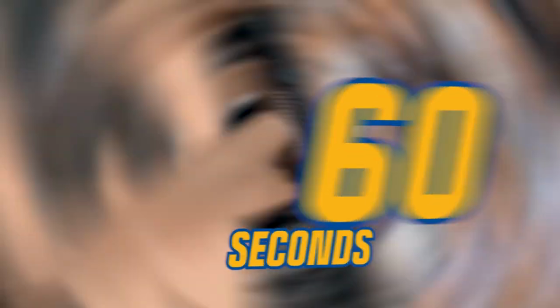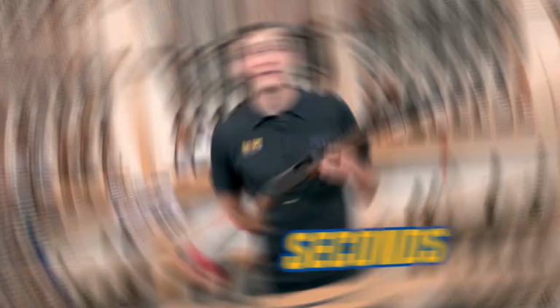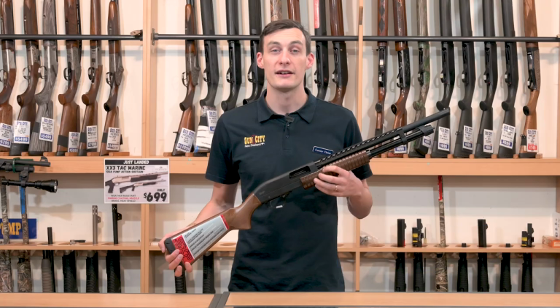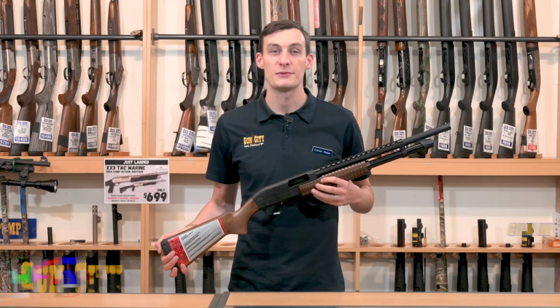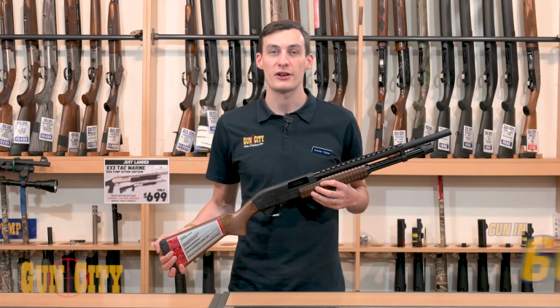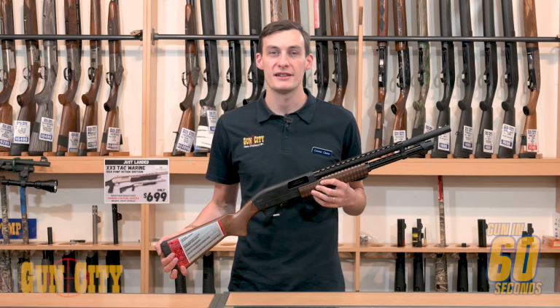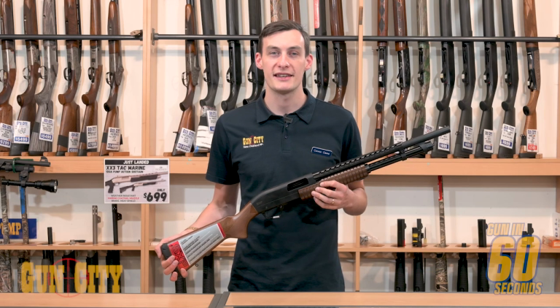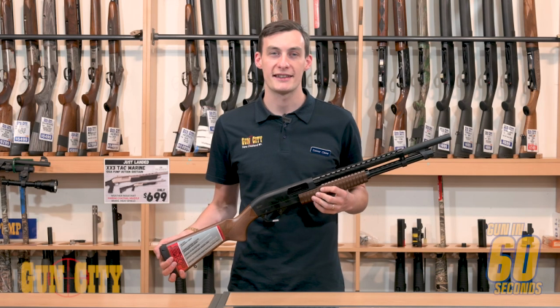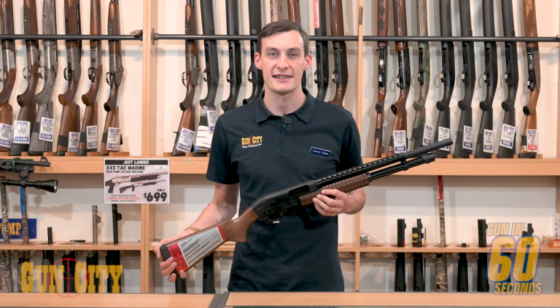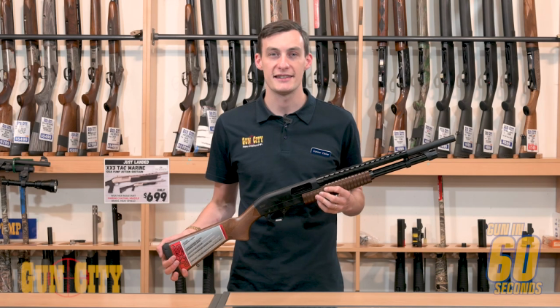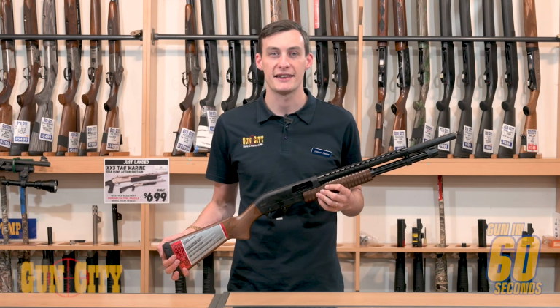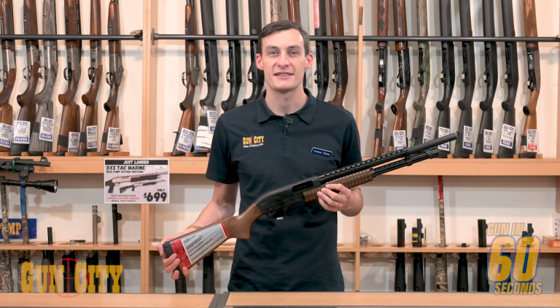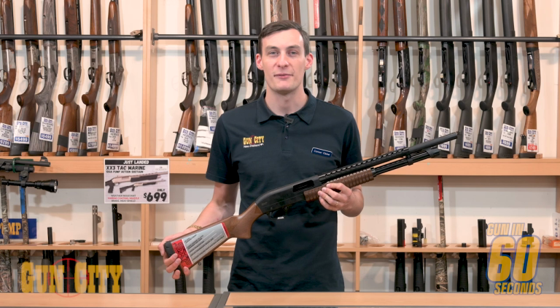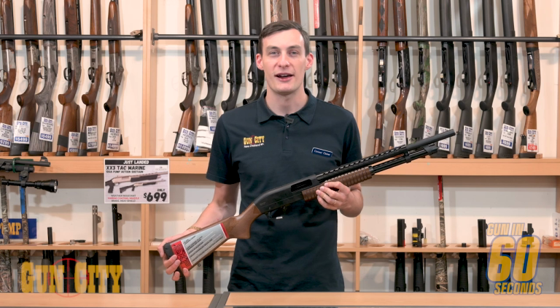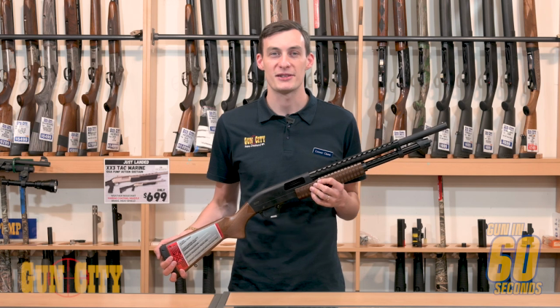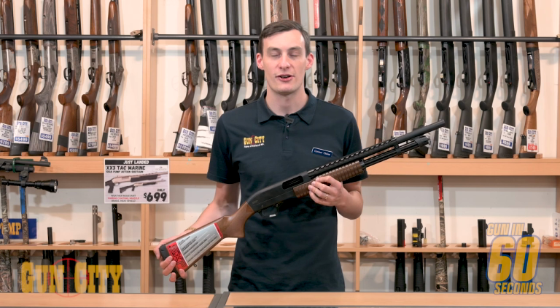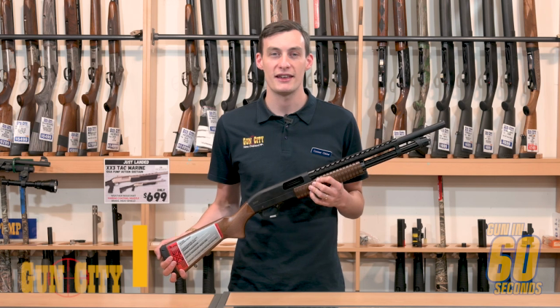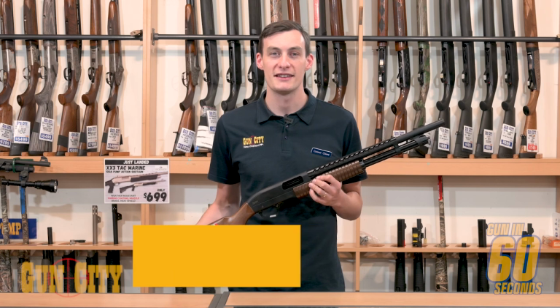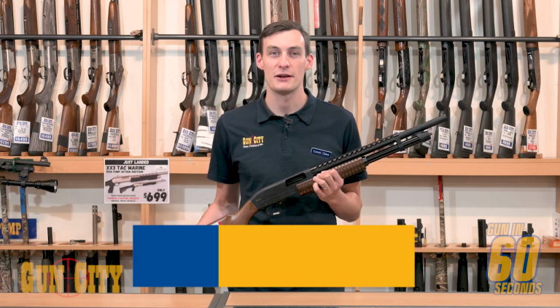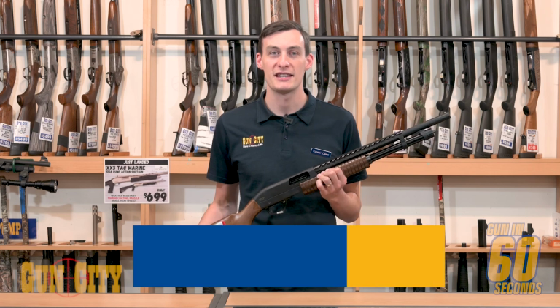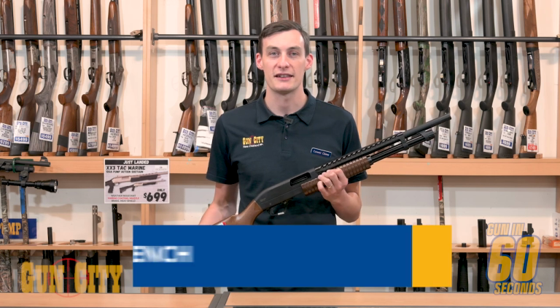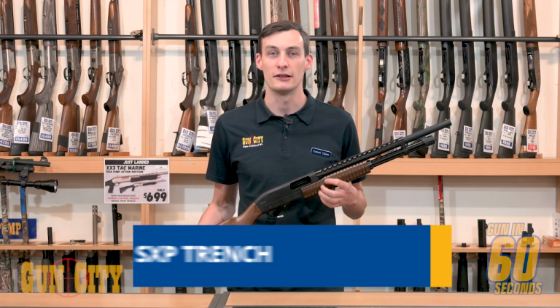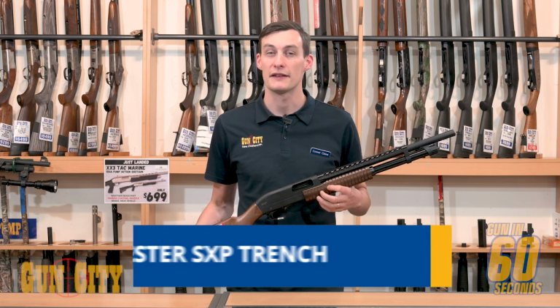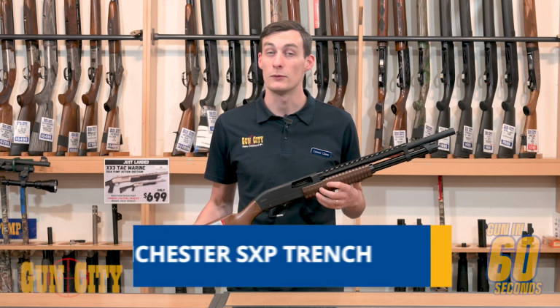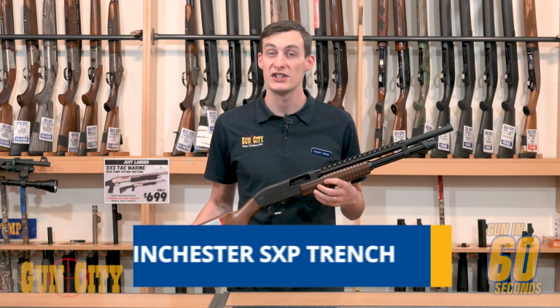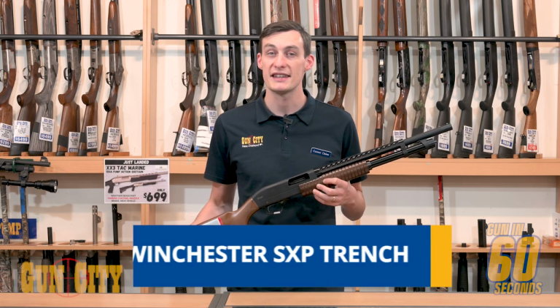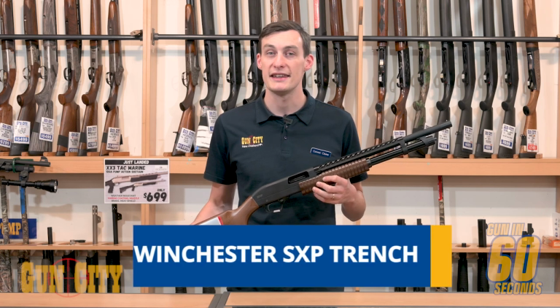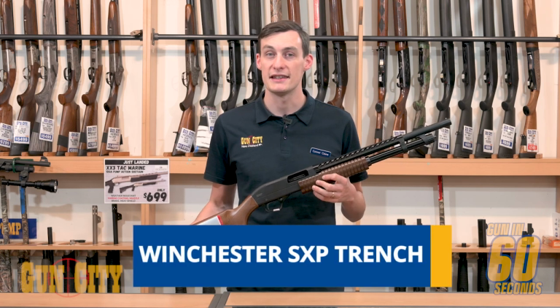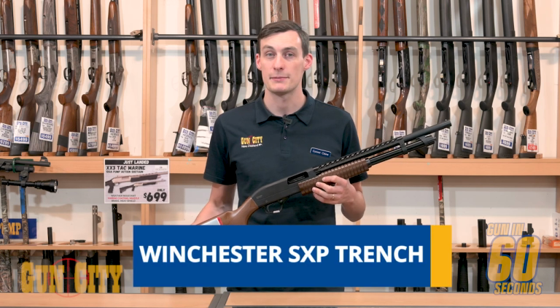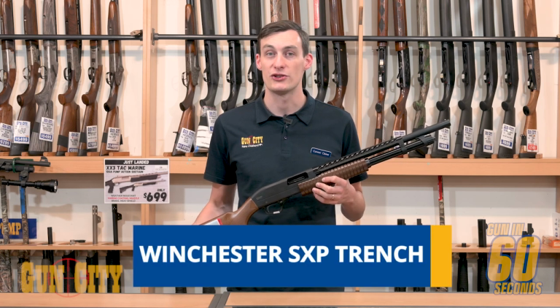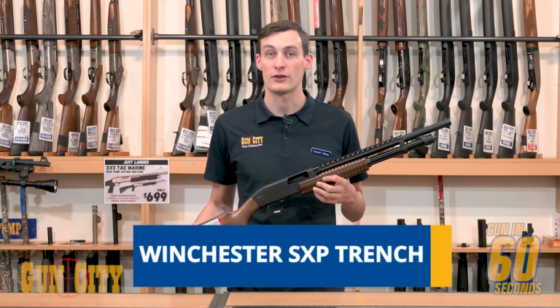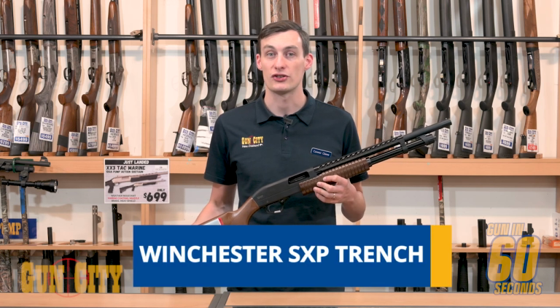Hey there guys, welcome back to Gun In 60 Seconds. My name is Conant and today we're taking a look at the Winchester SXP Trench.